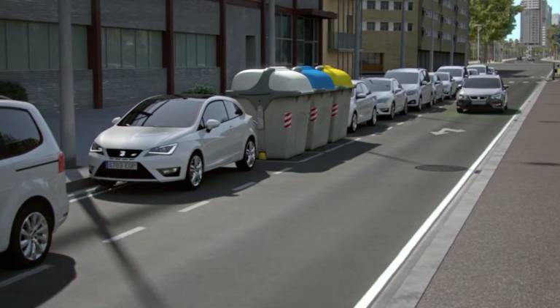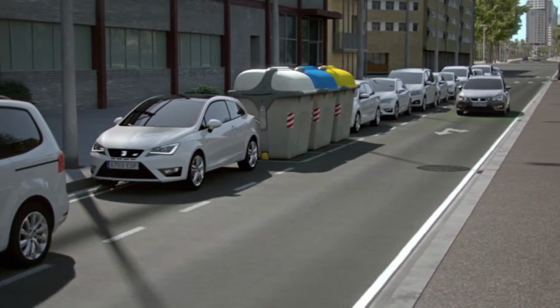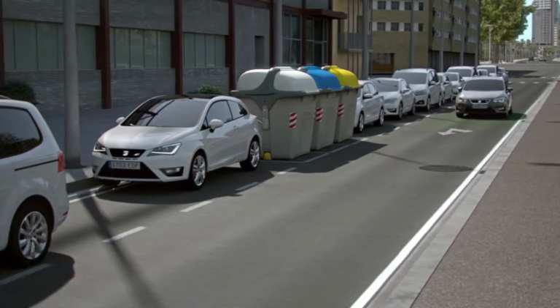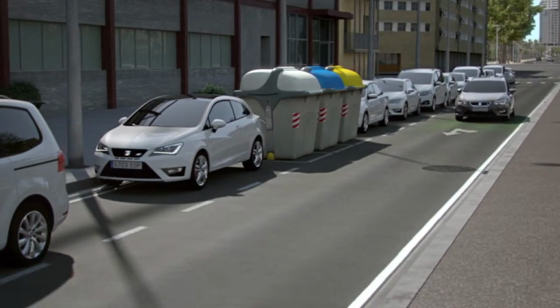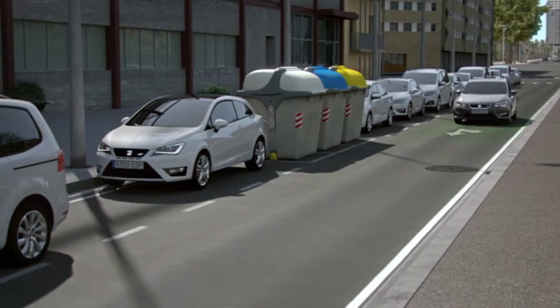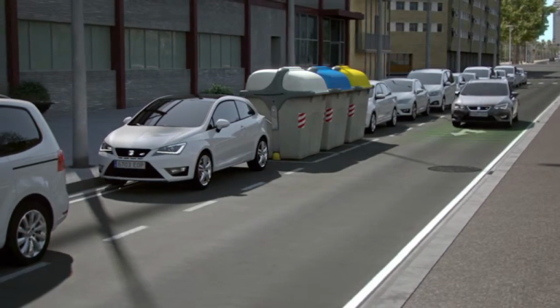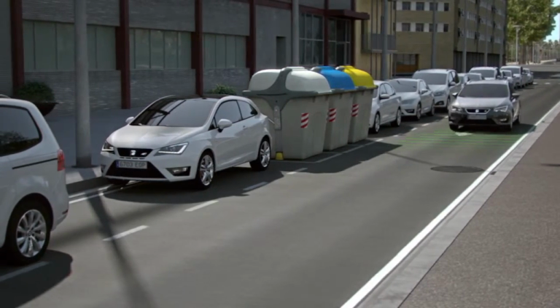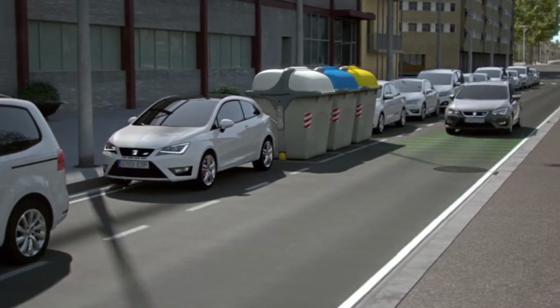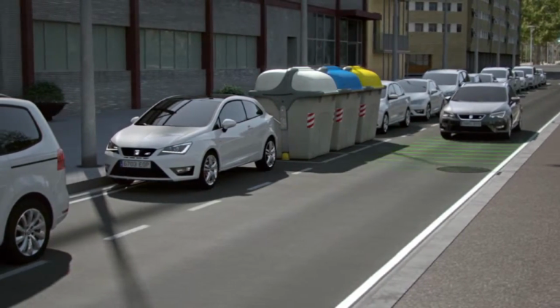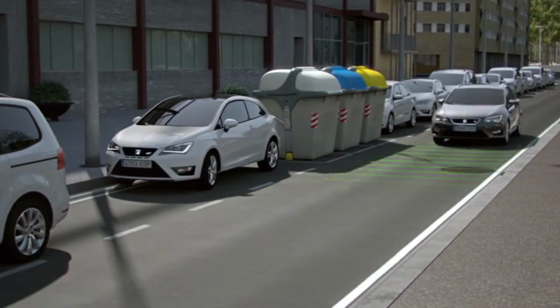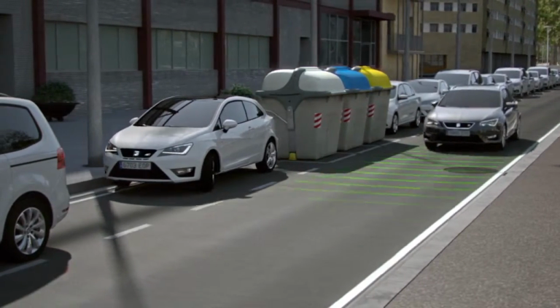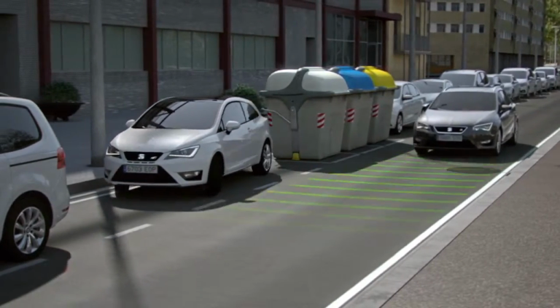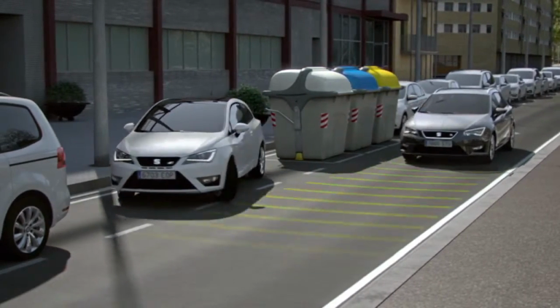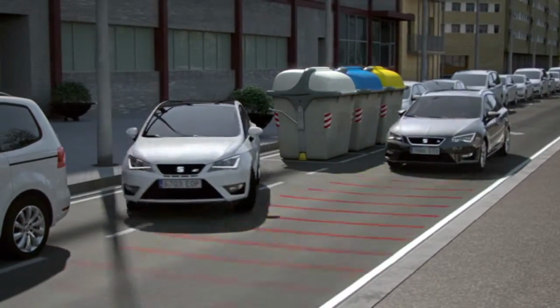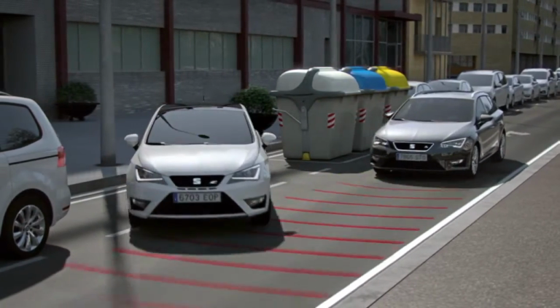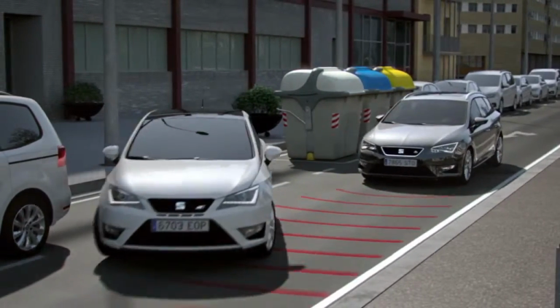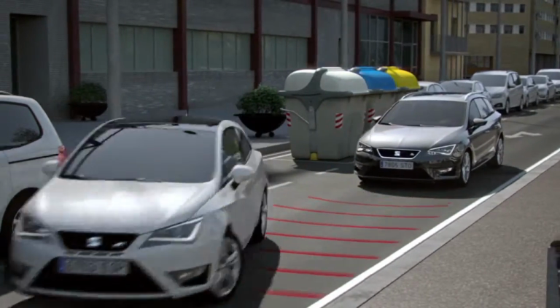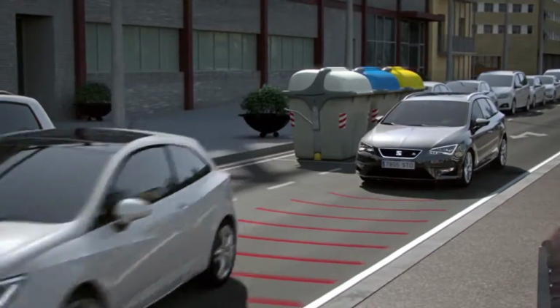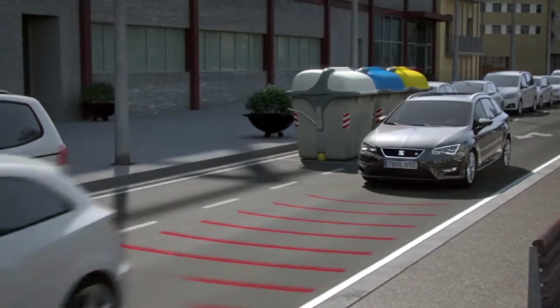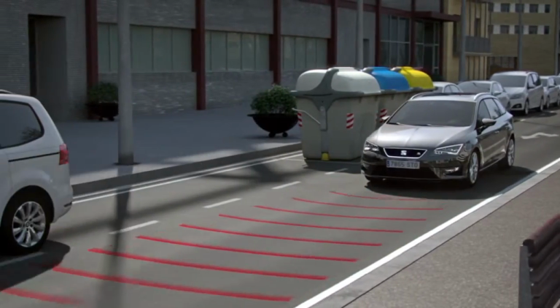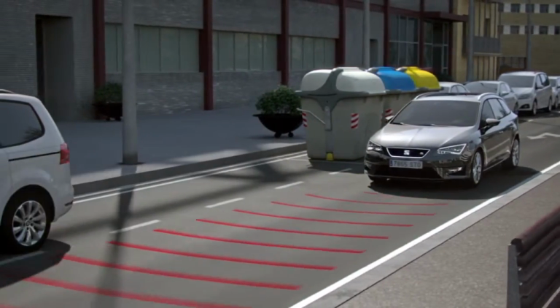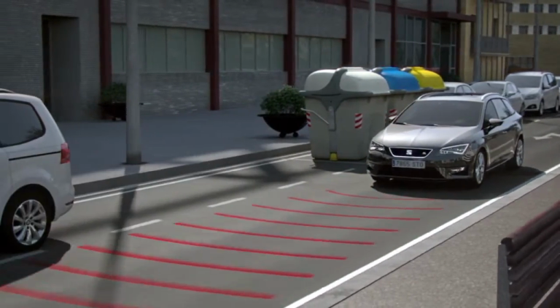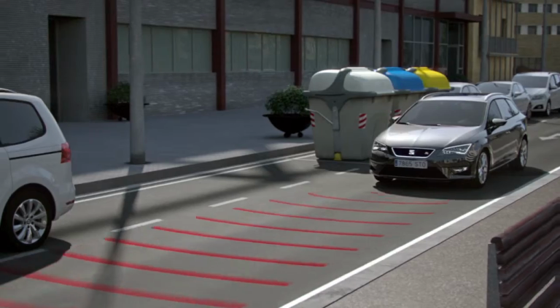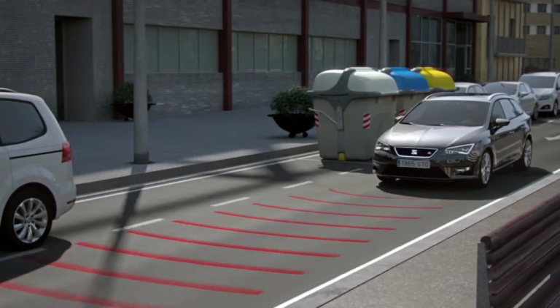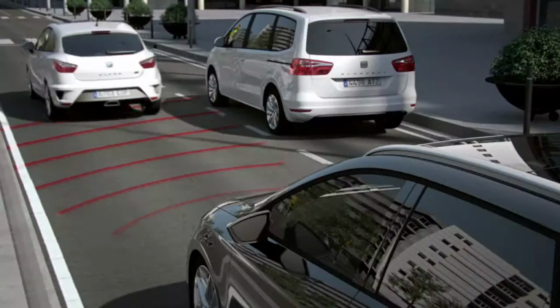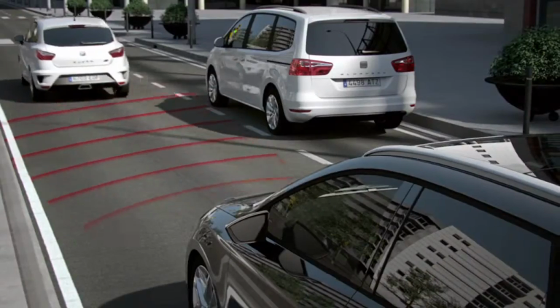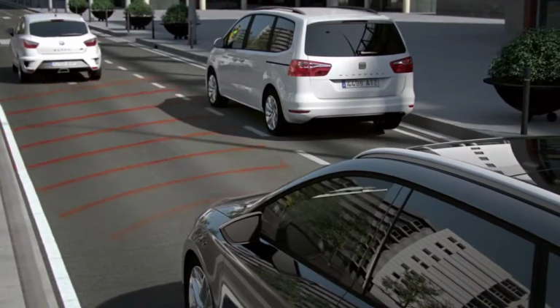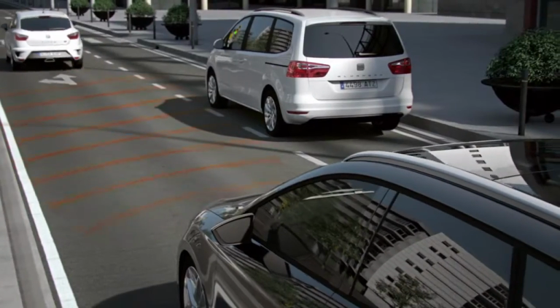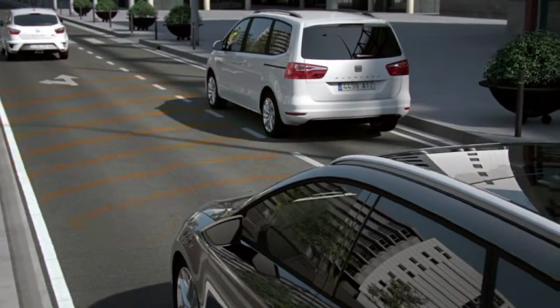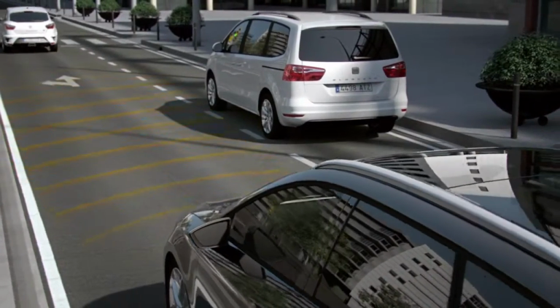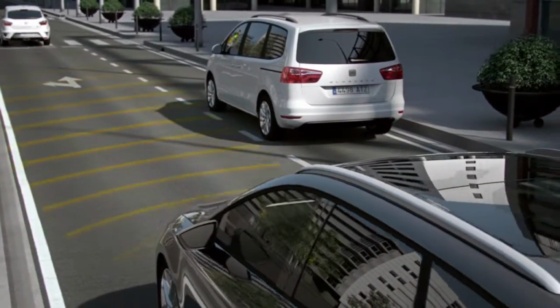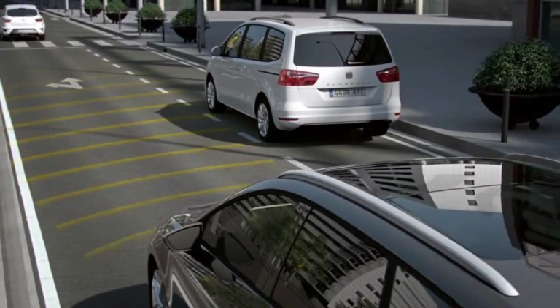For example, if another vehicle unexpectedly pulls out of a parking space, Front Assist will stop the car to avoid a collision.